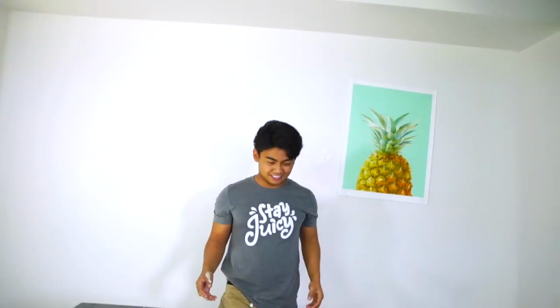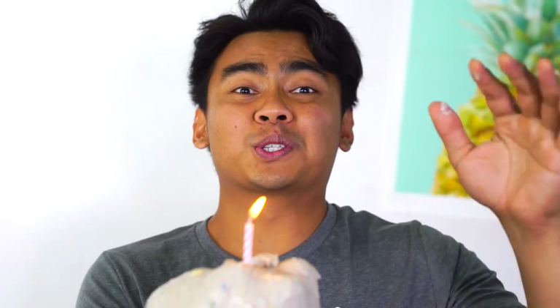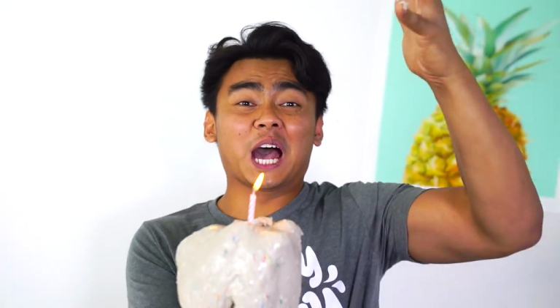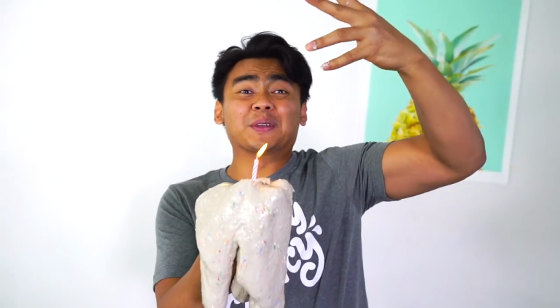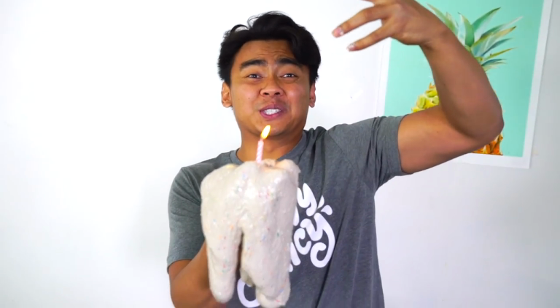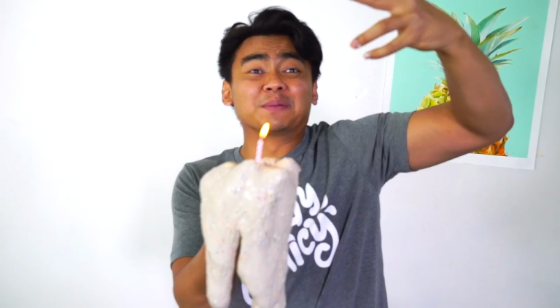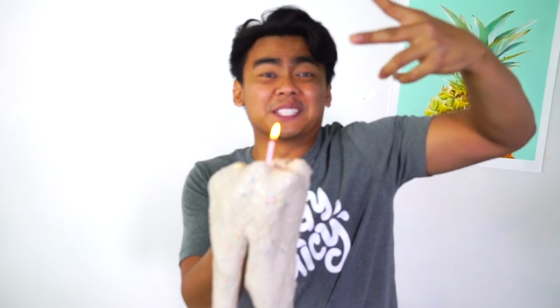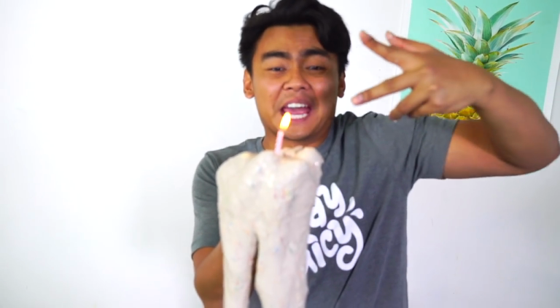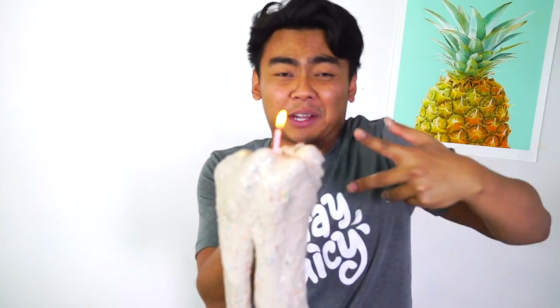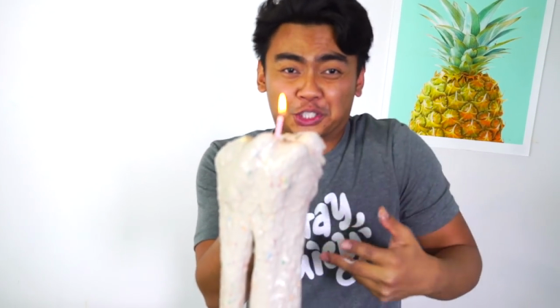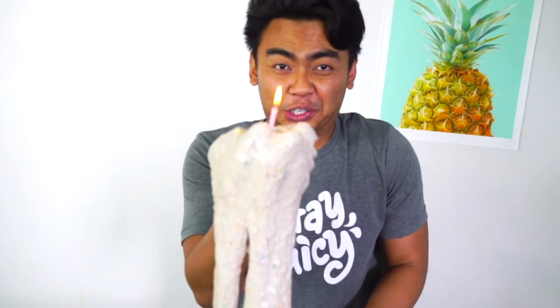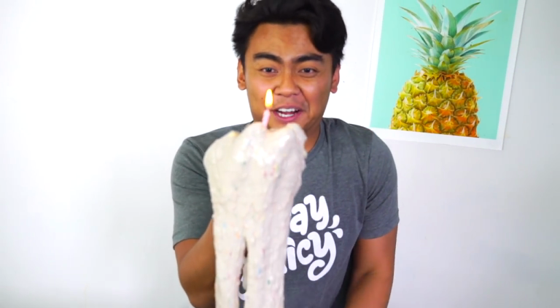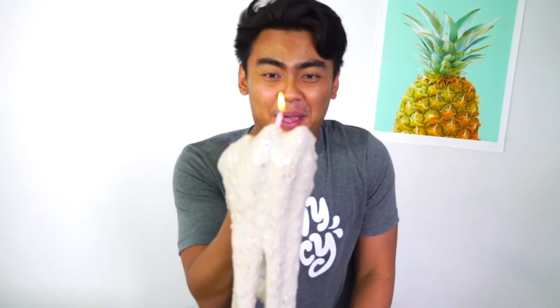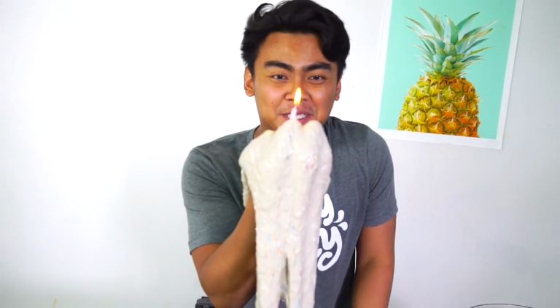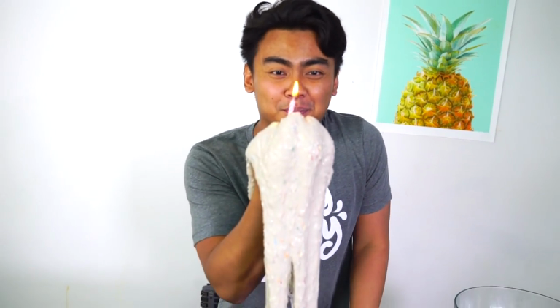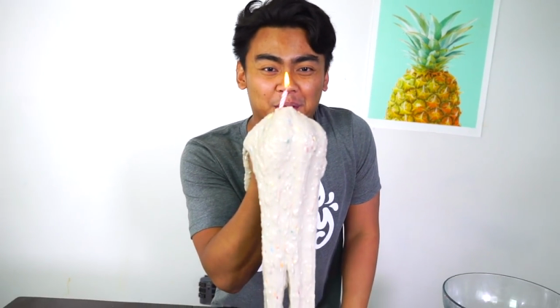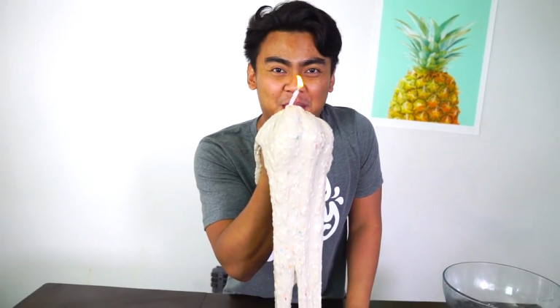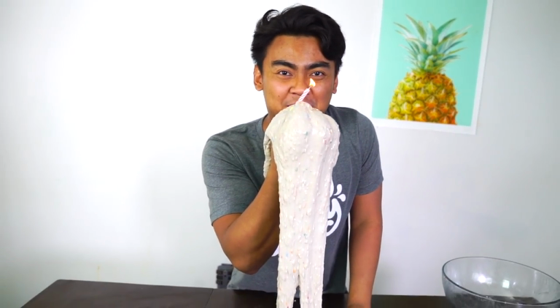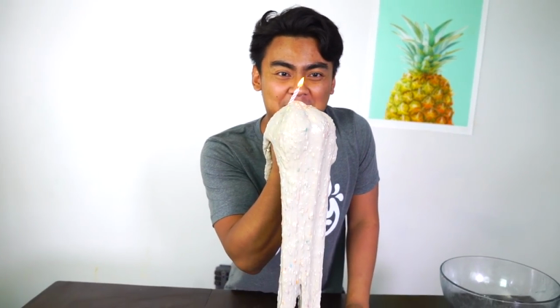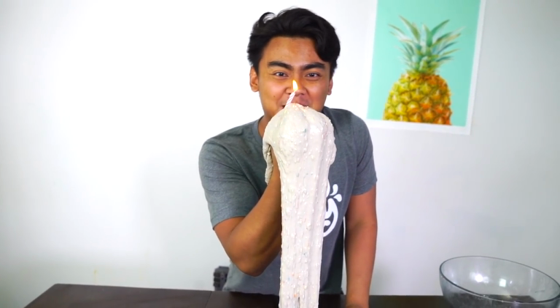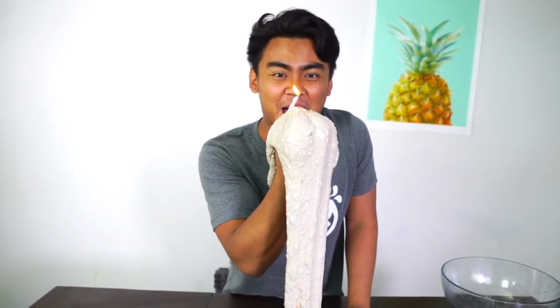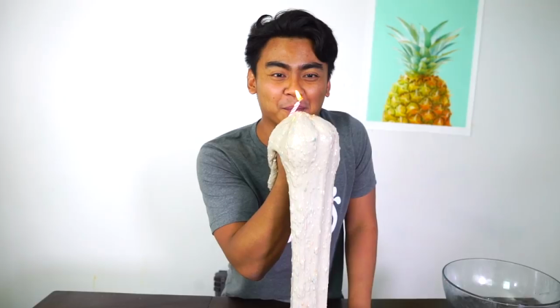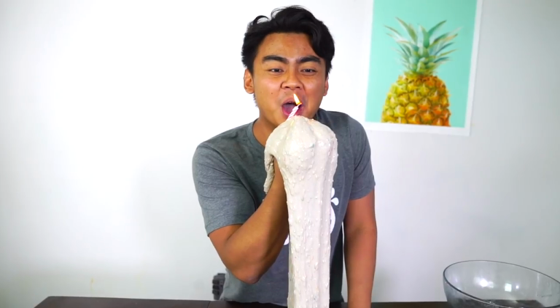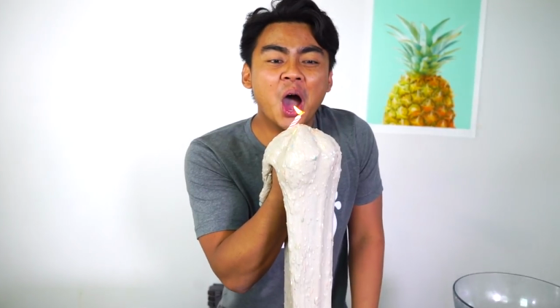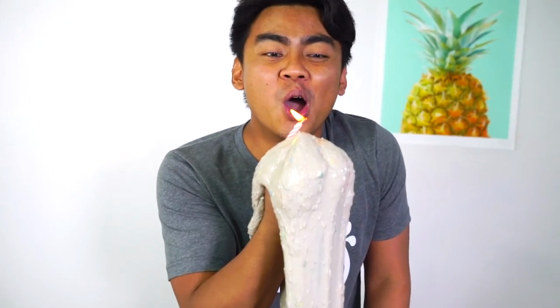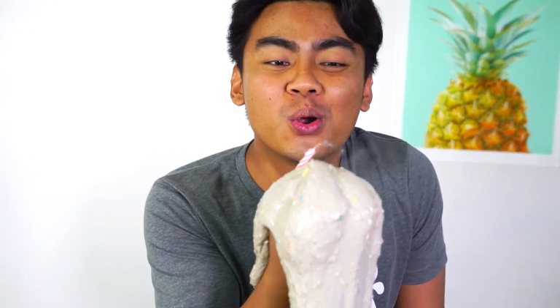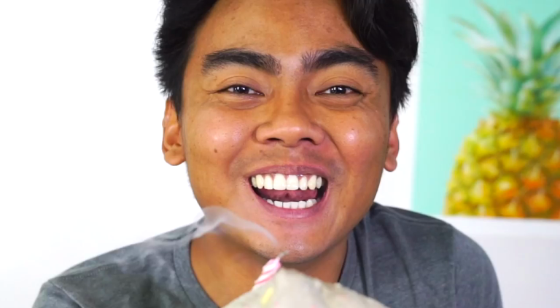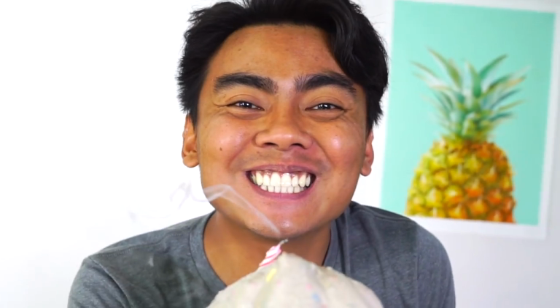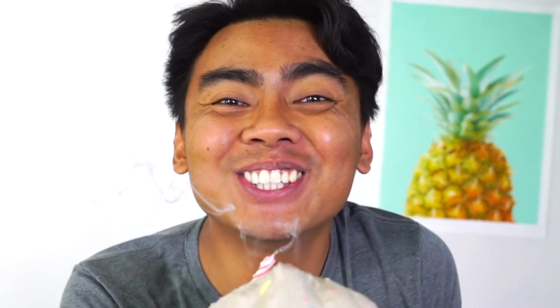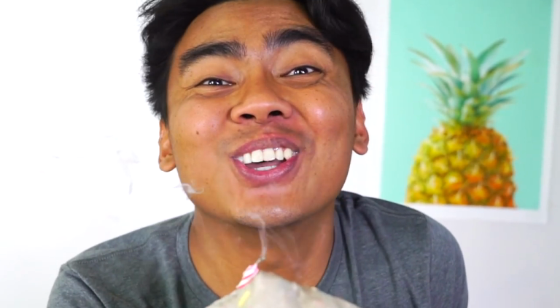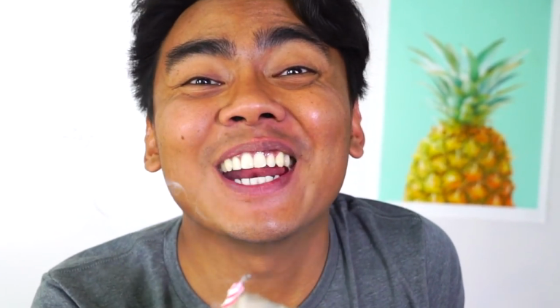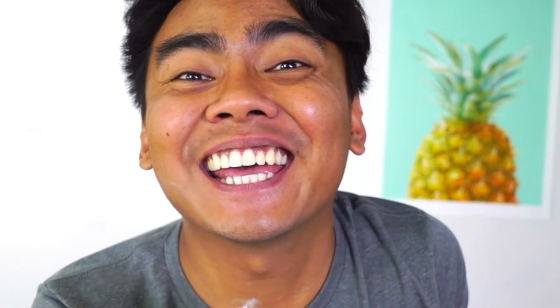What's up YouTube? Today I'm going to show you how to make some birthday cake slime. Let's do this.